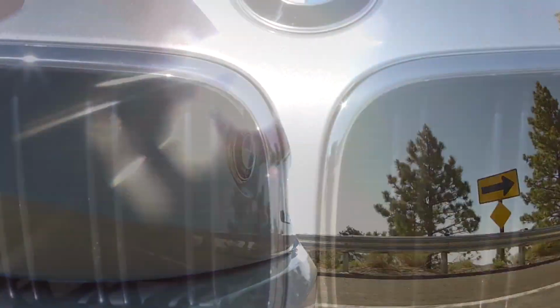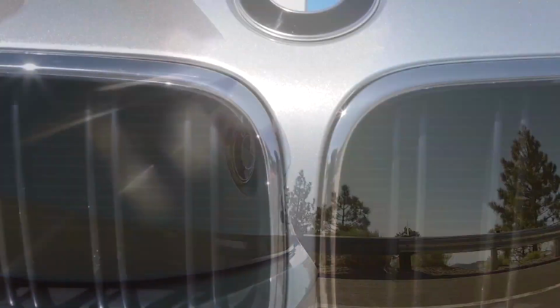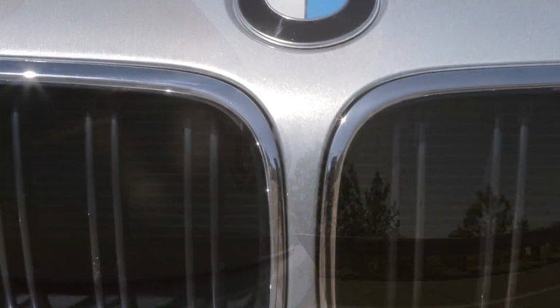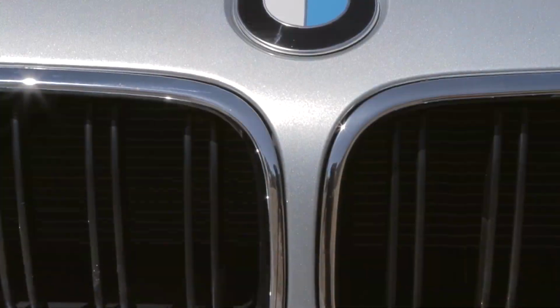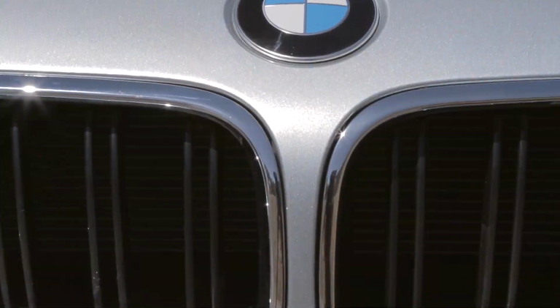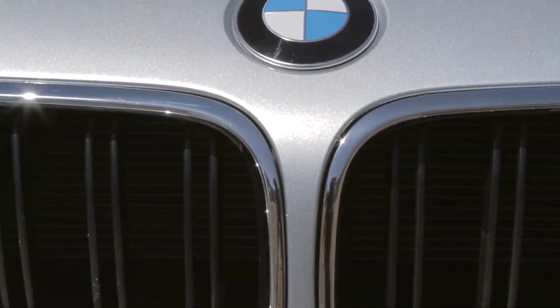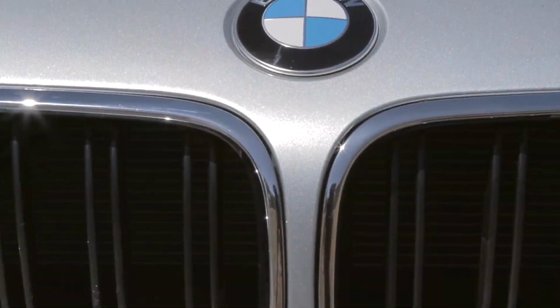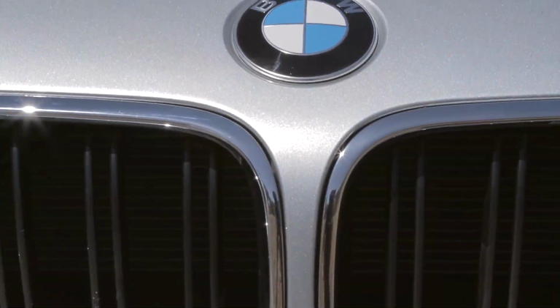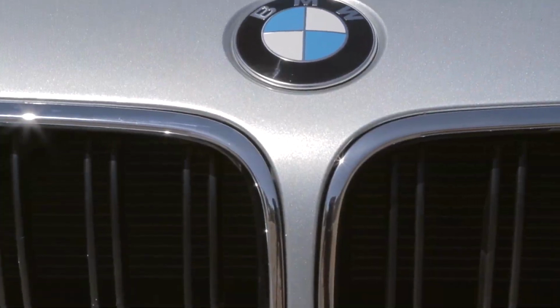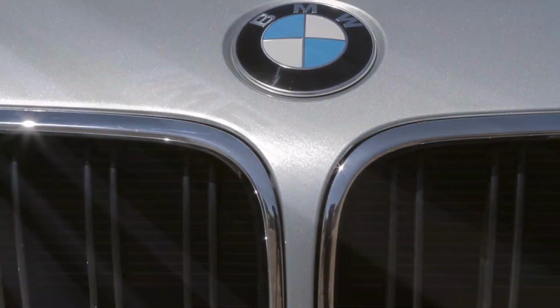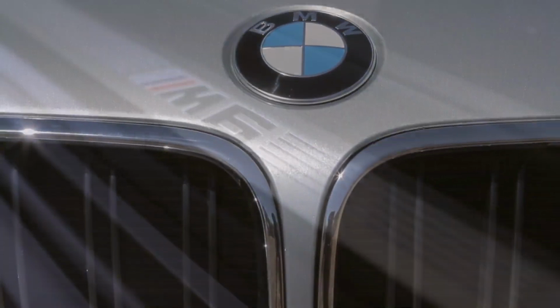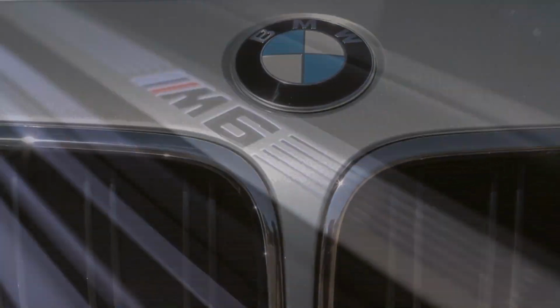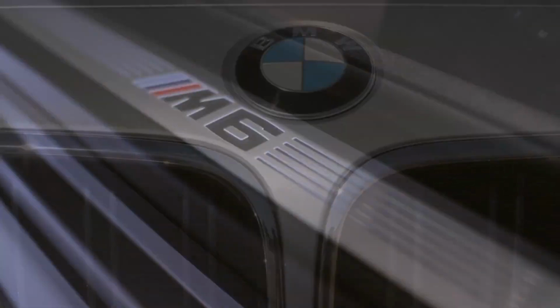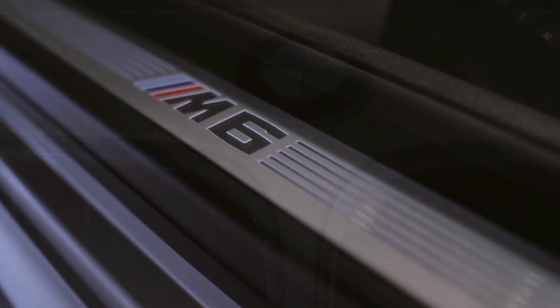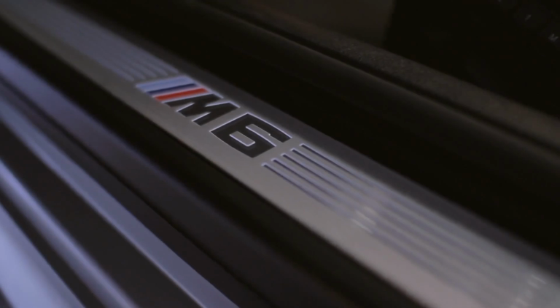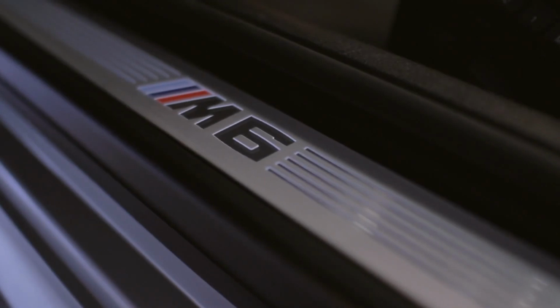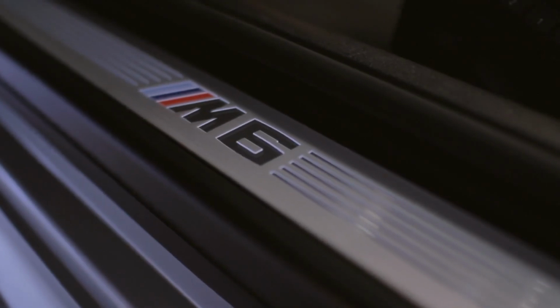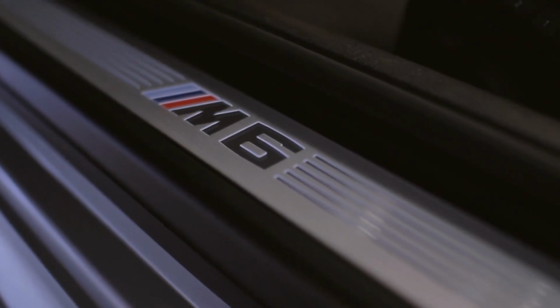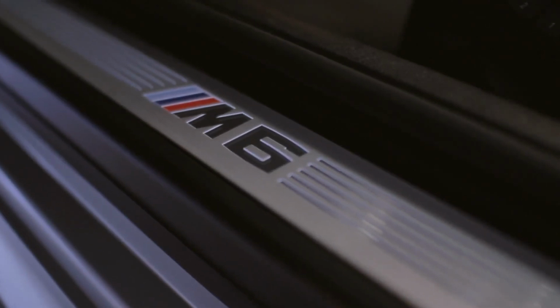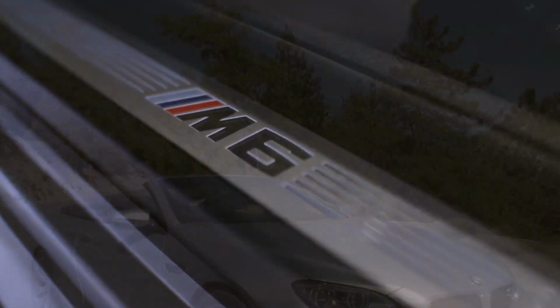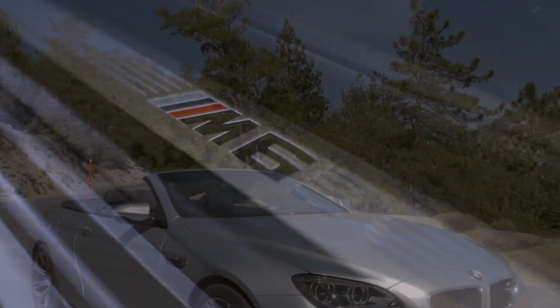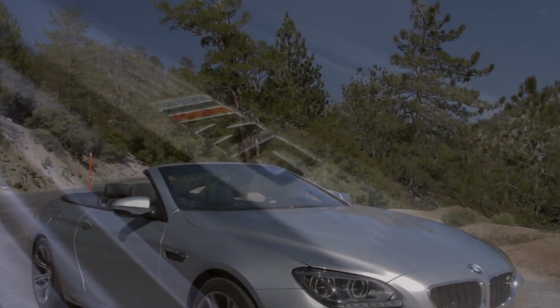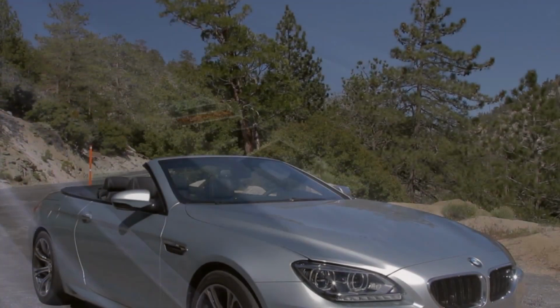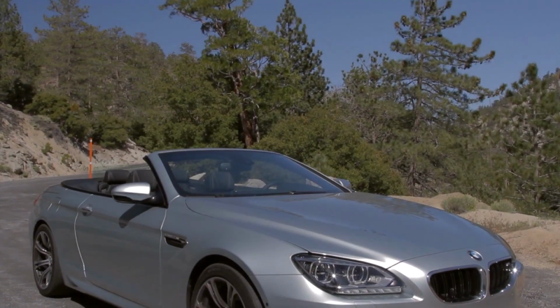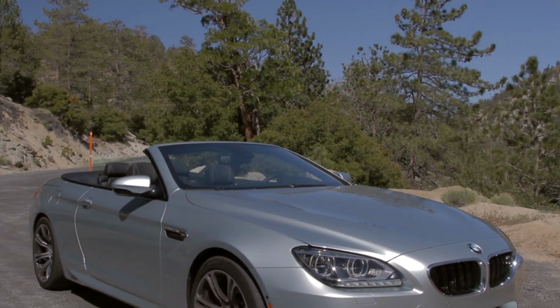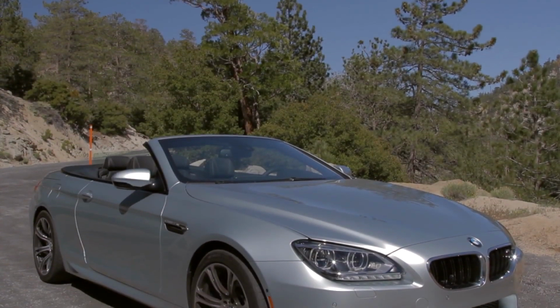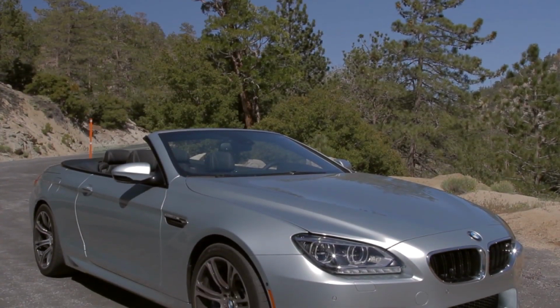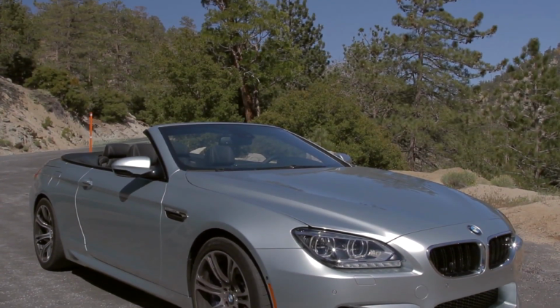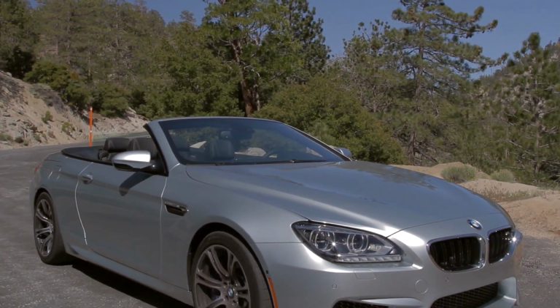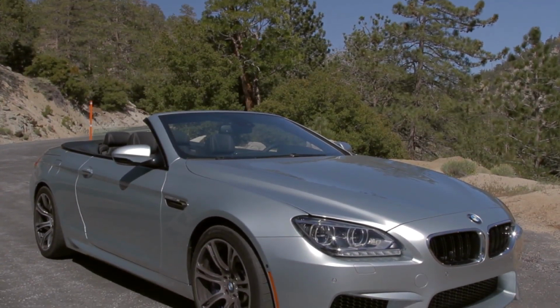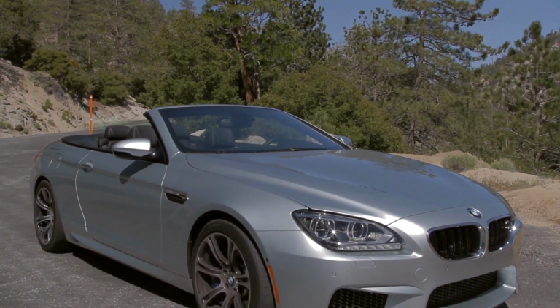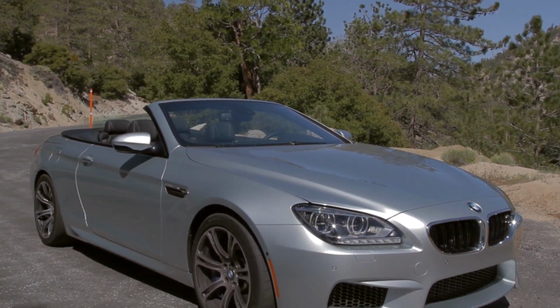This week on Ignition, the BMW M6 is fast like a speeding bullet, but heavy like the man of steel.